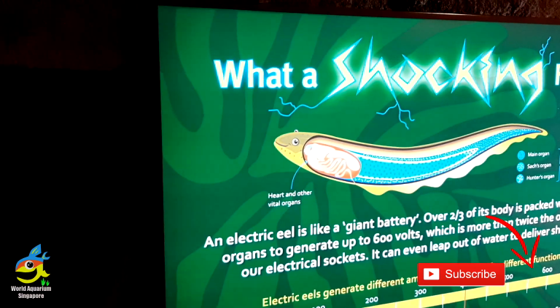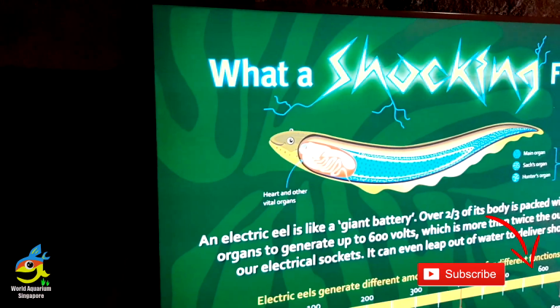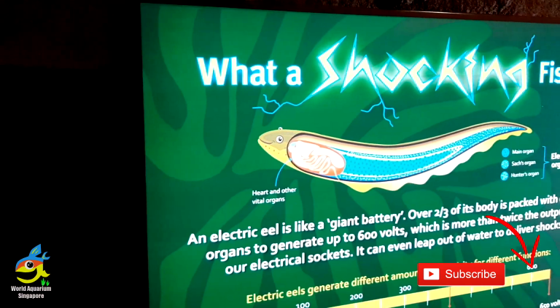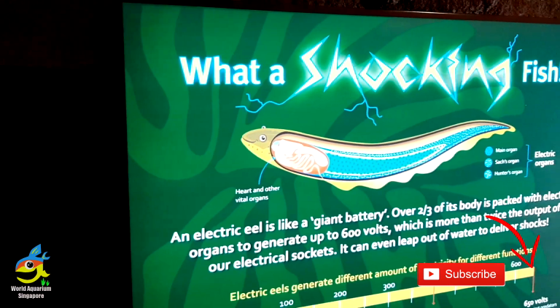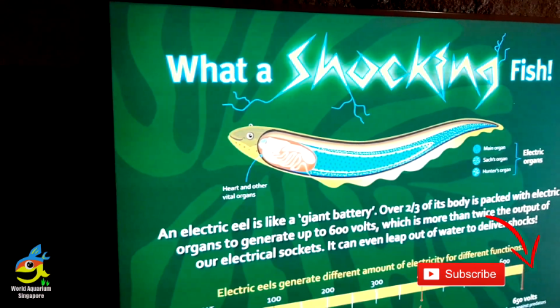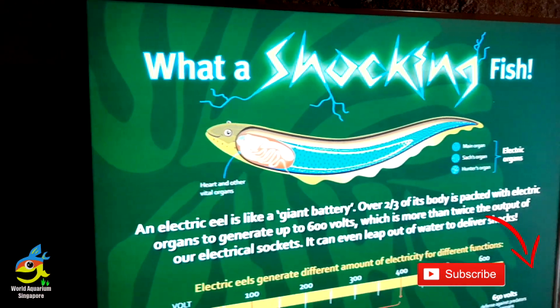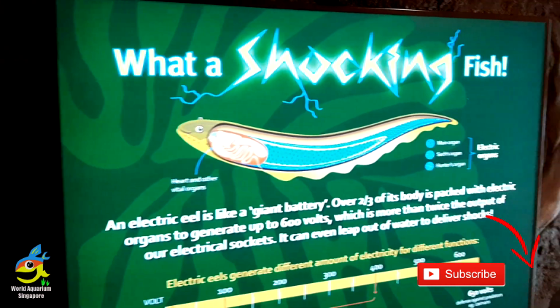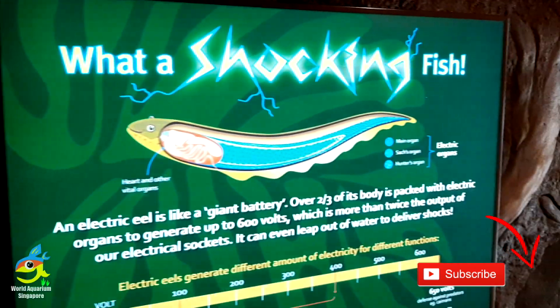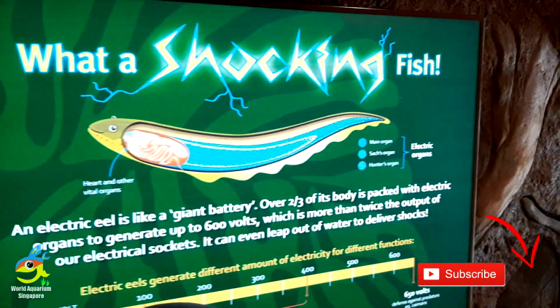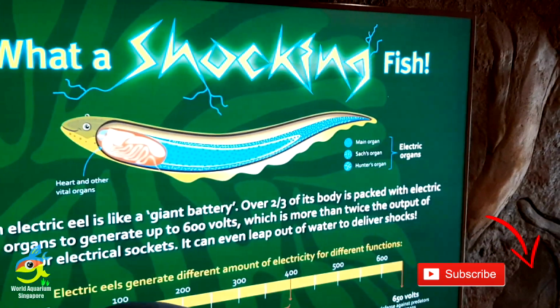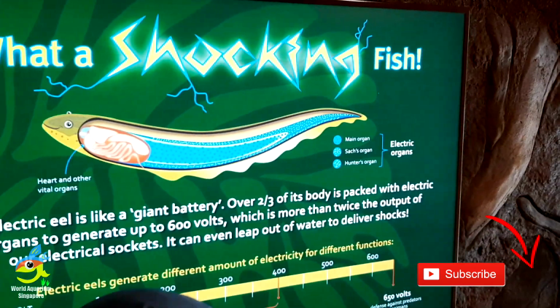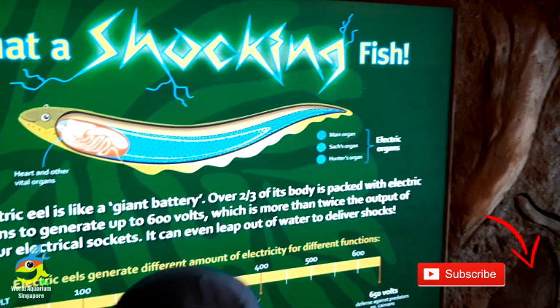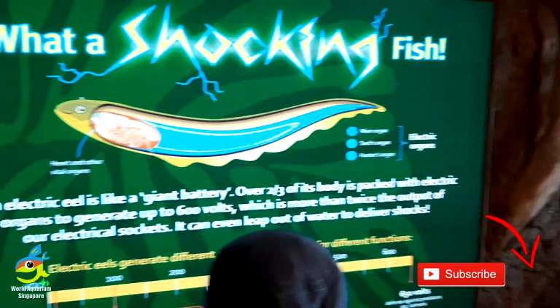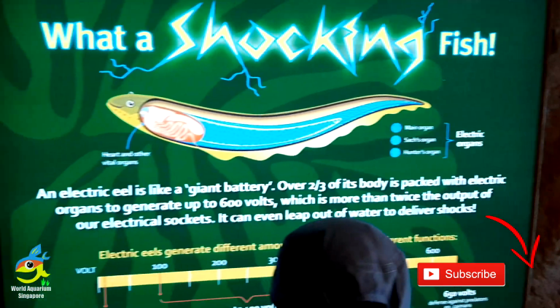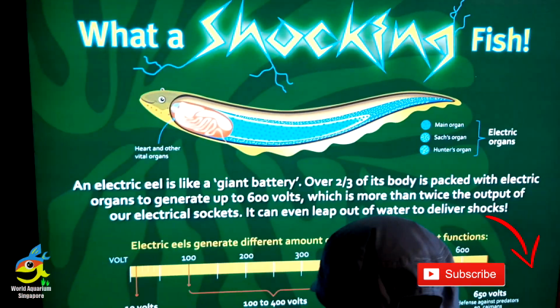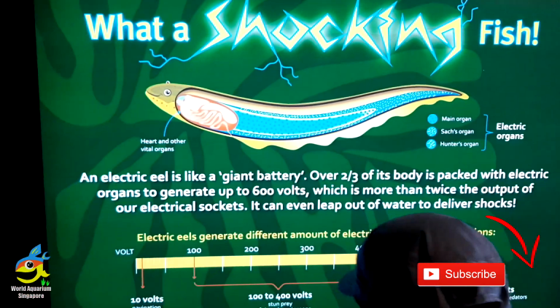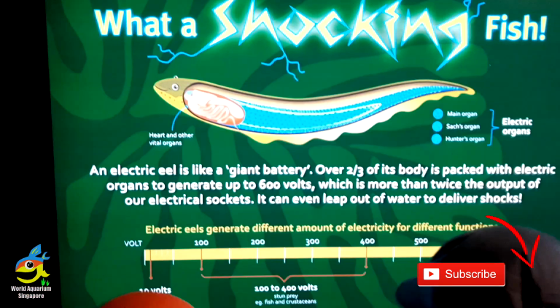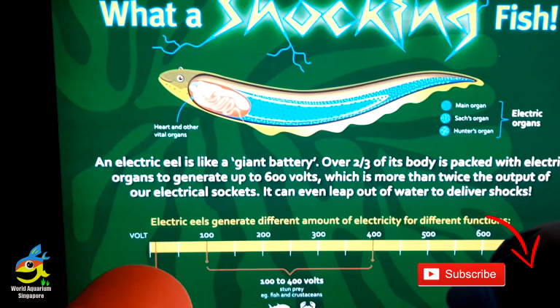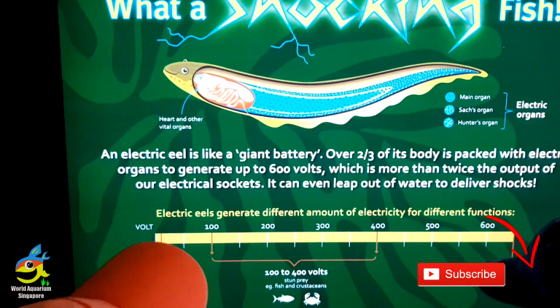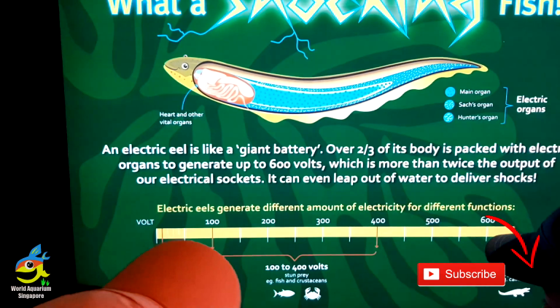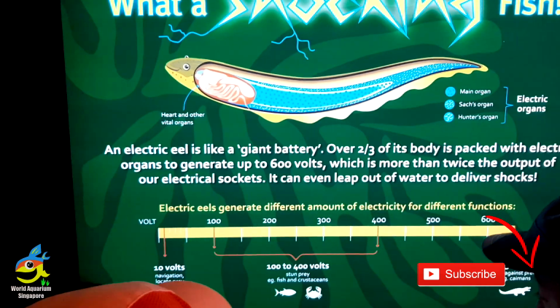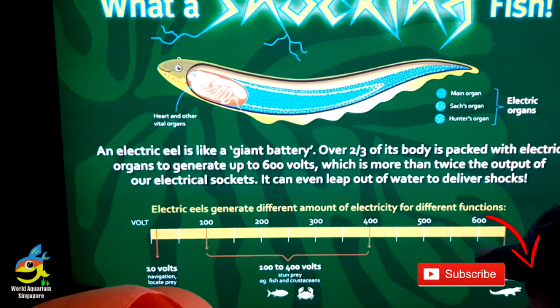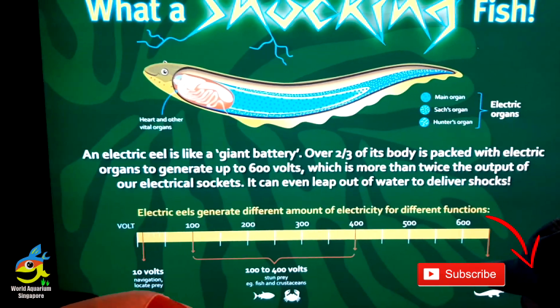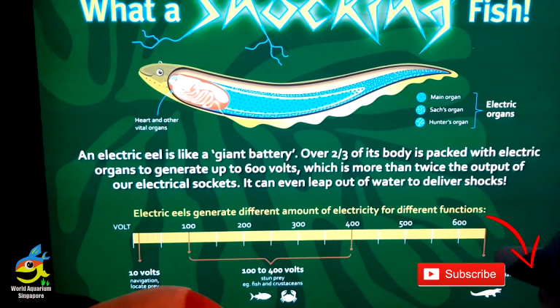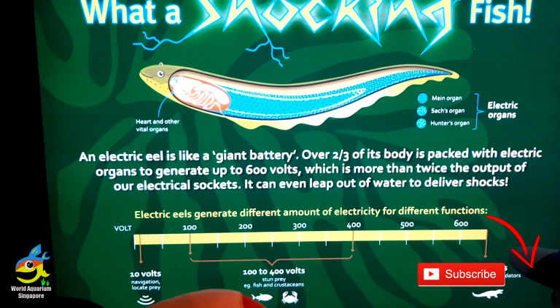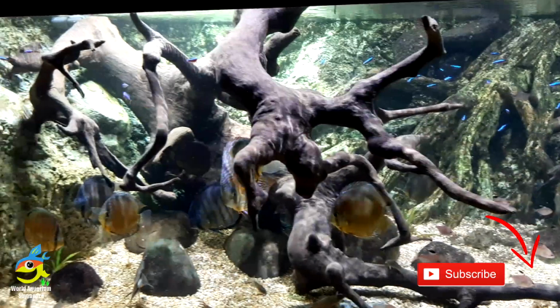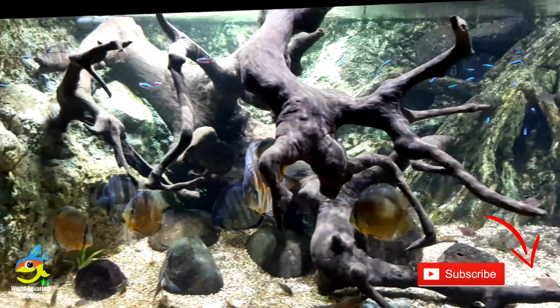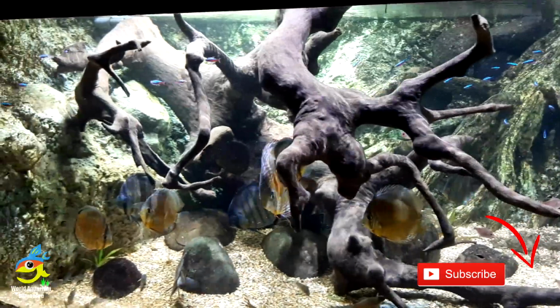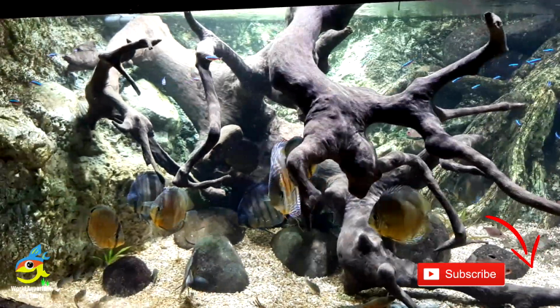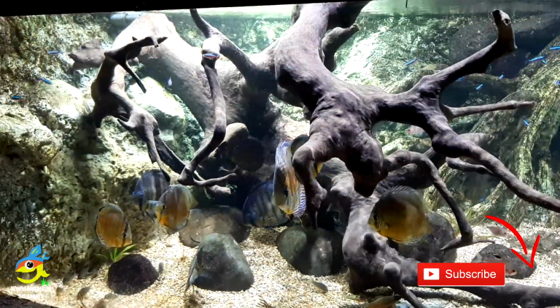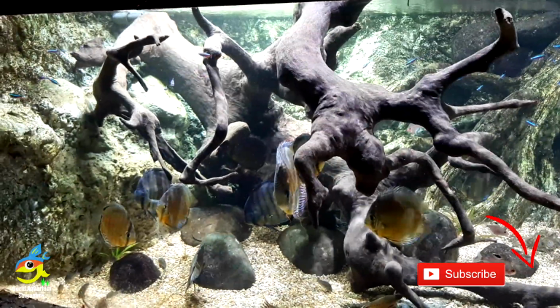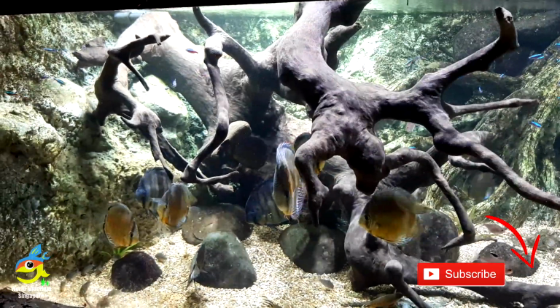Hello everybody, this is Part 2 of the River Safari tour, and today I'm going to show you the giant electric eel.